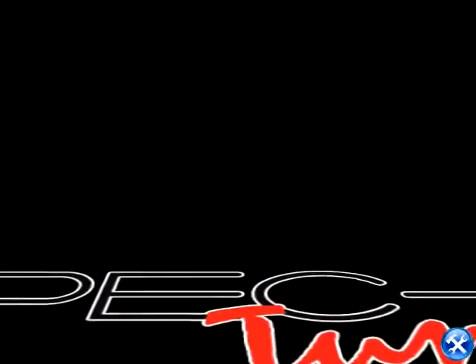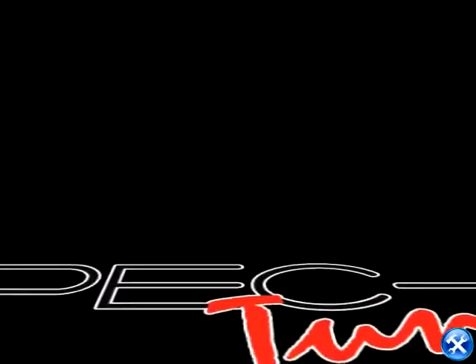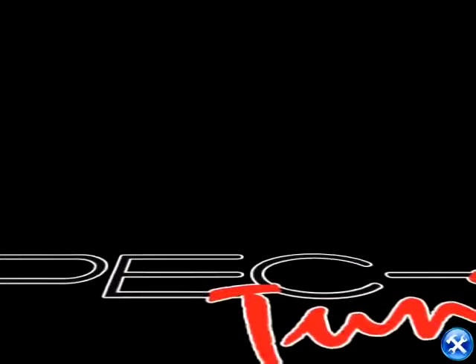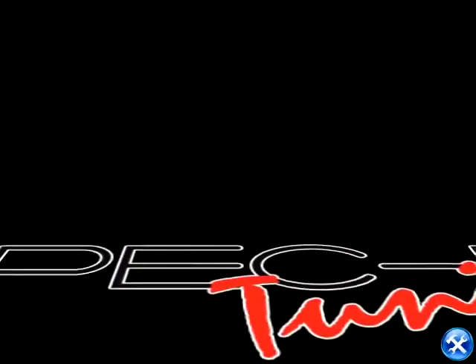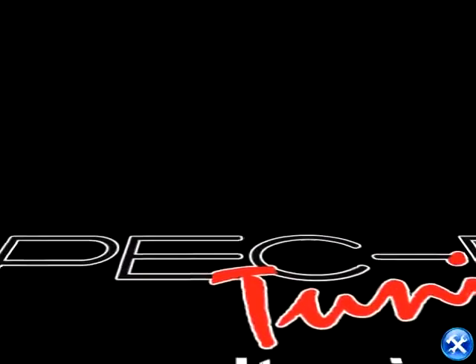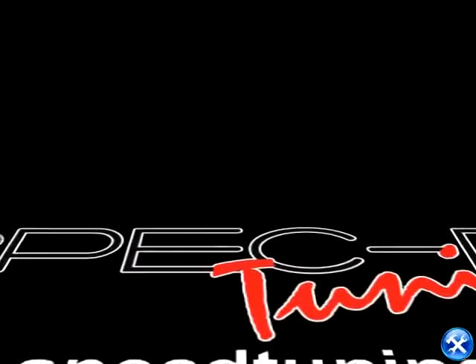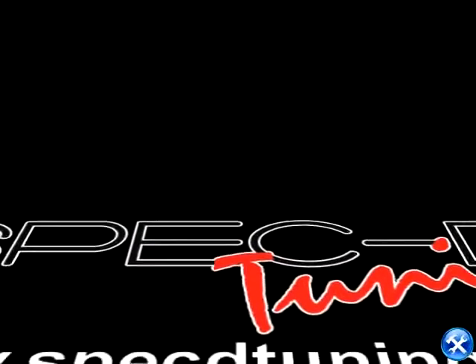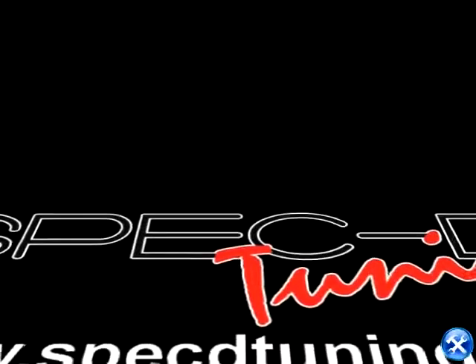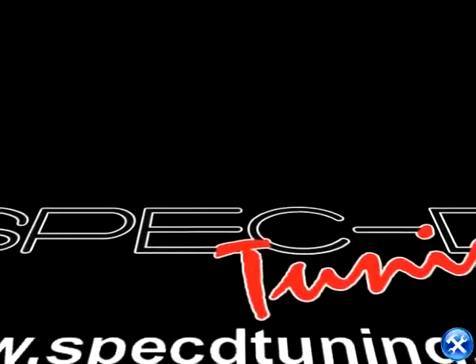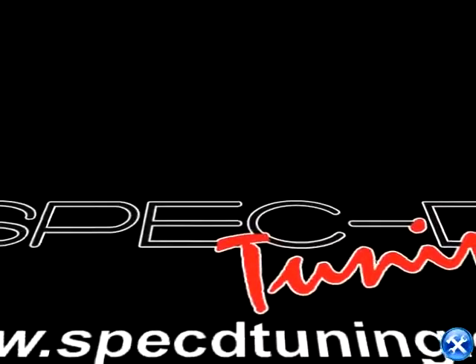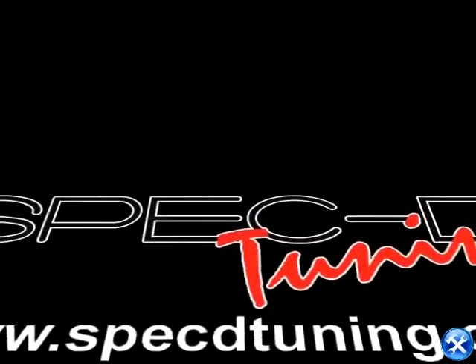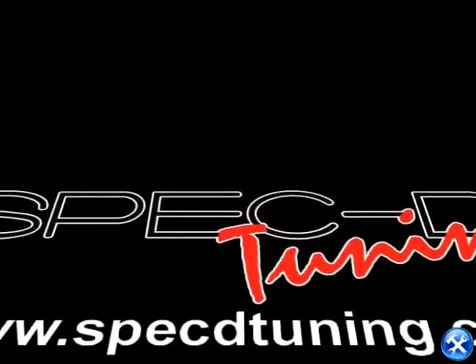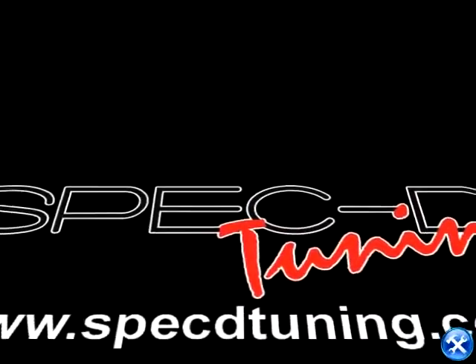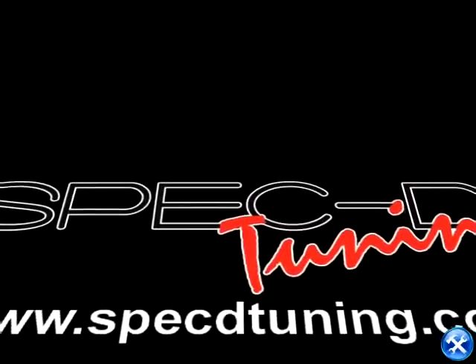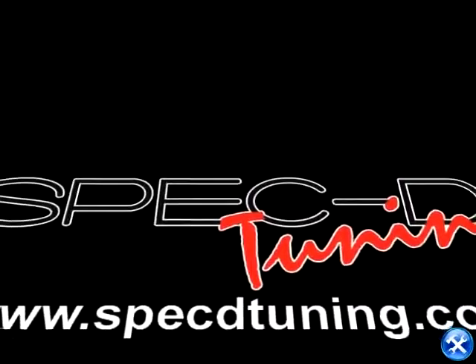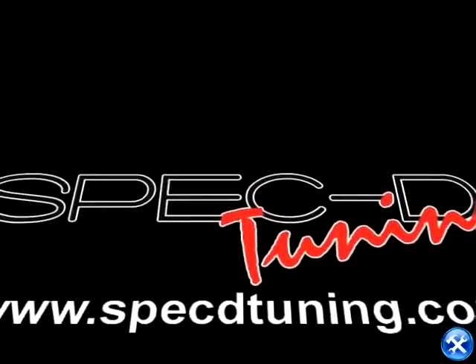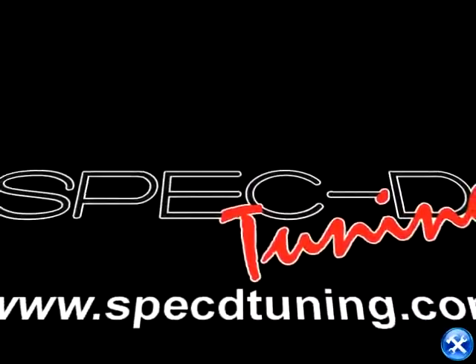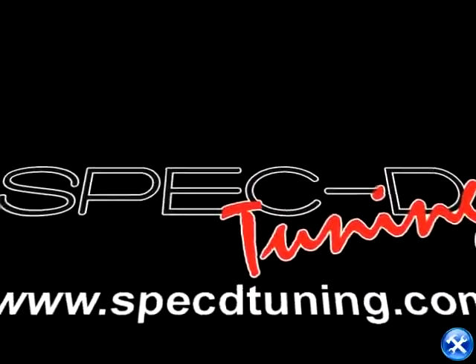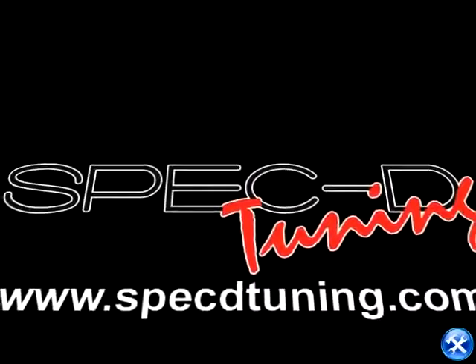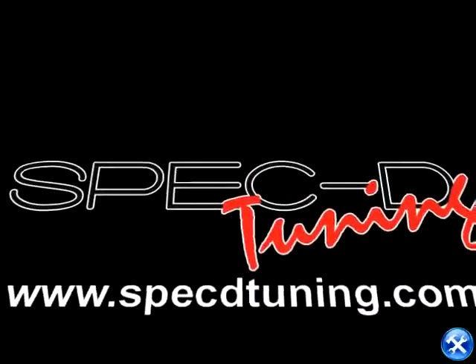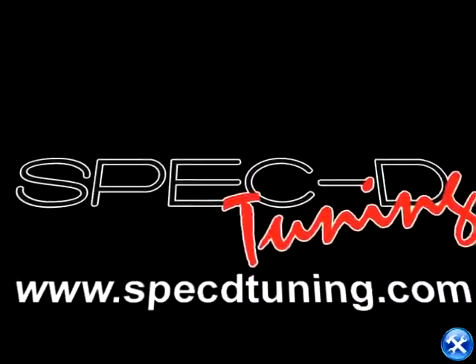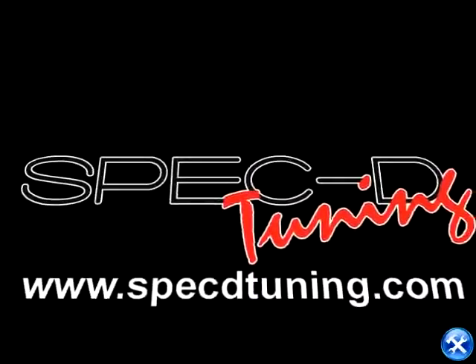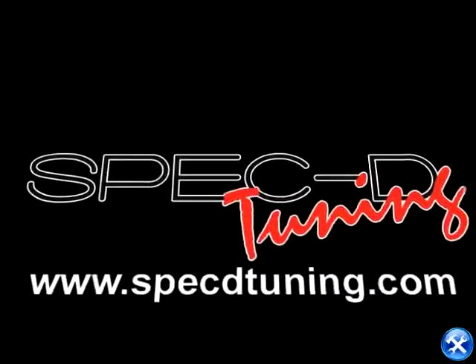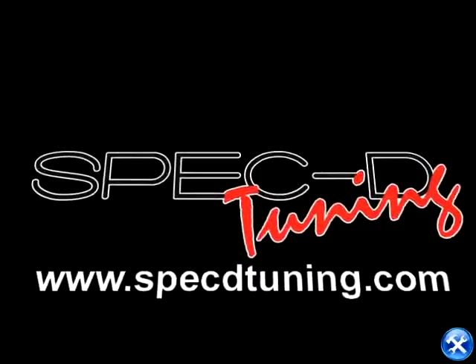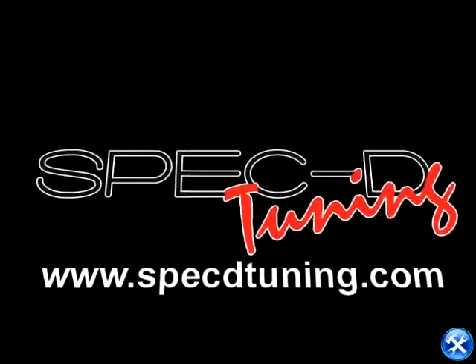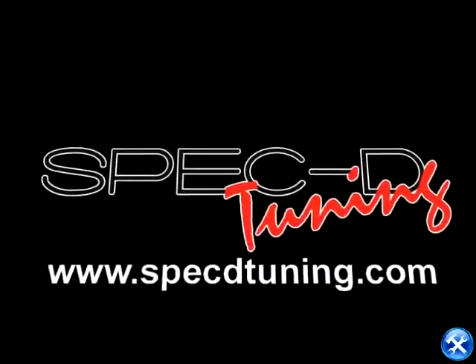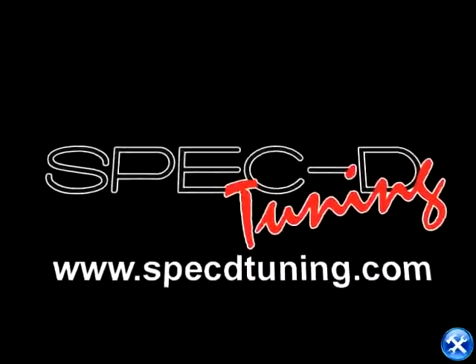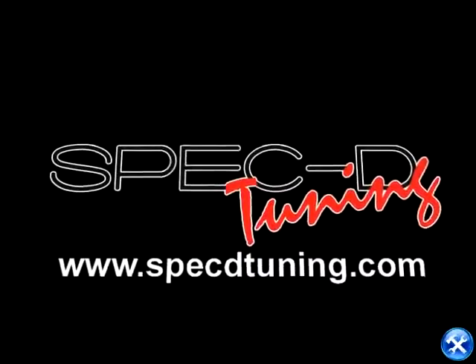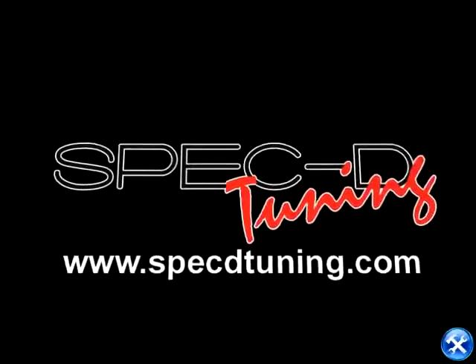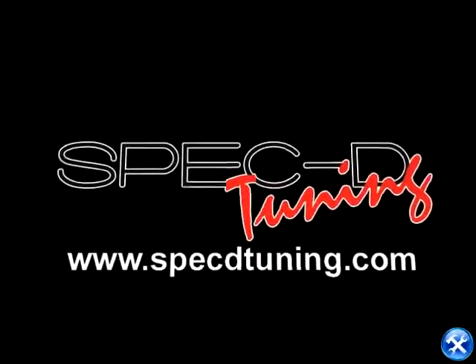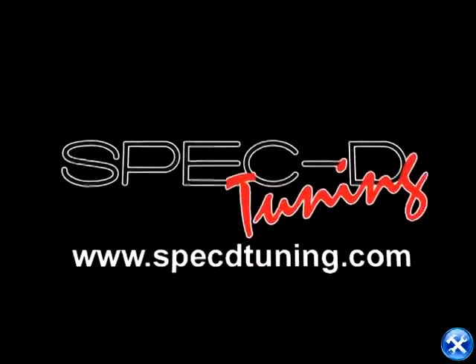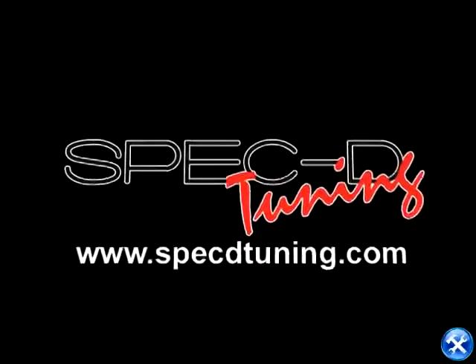Thank you for choosing Specdetuning videos to assist you. Please visit Specdetuning.com for more products.